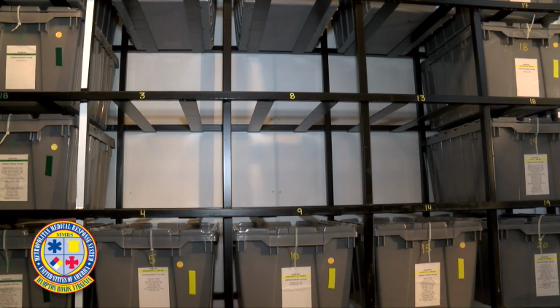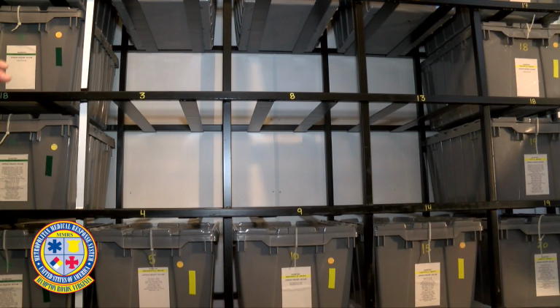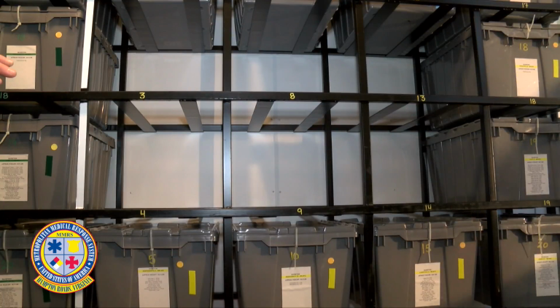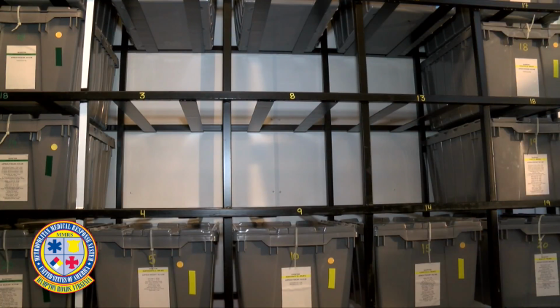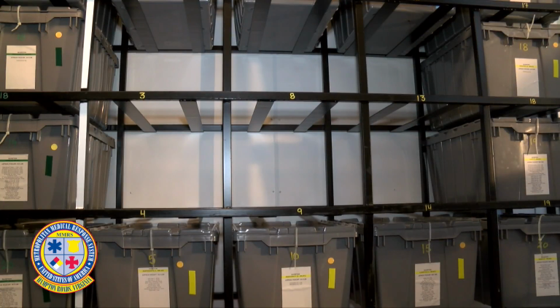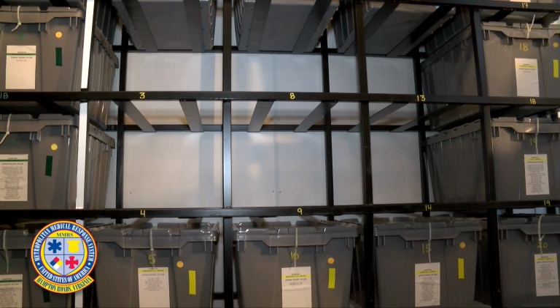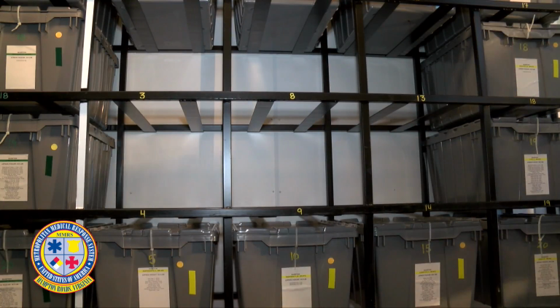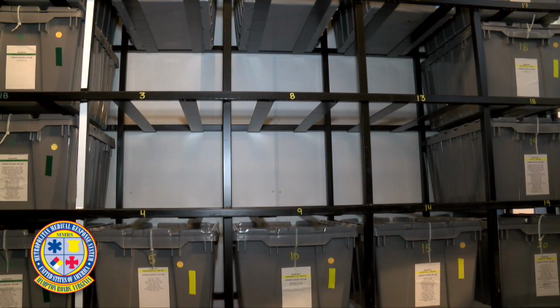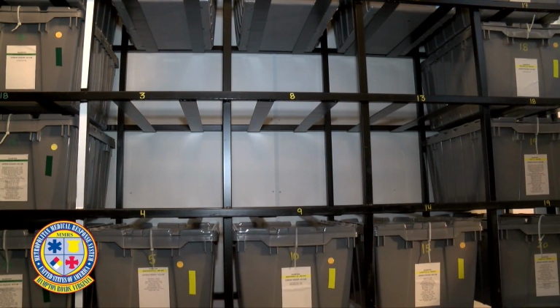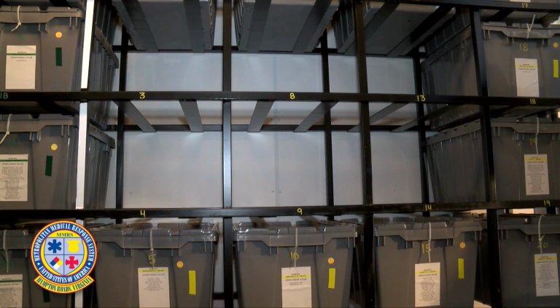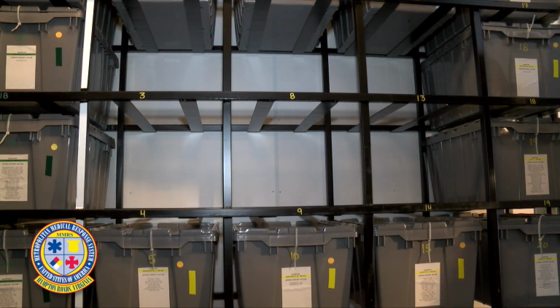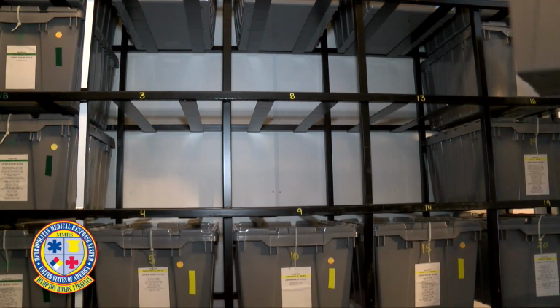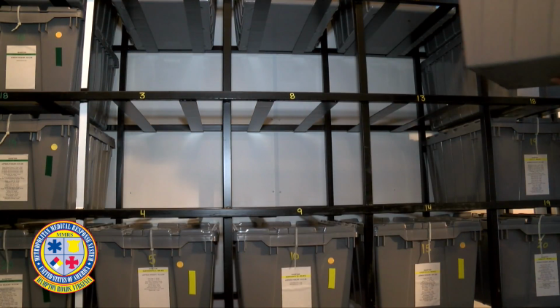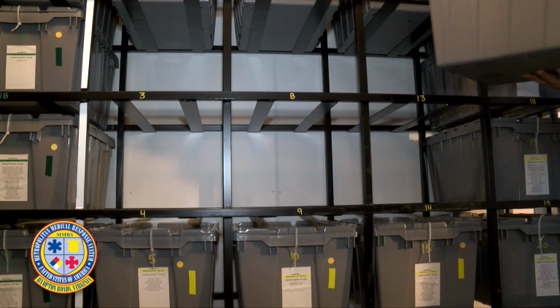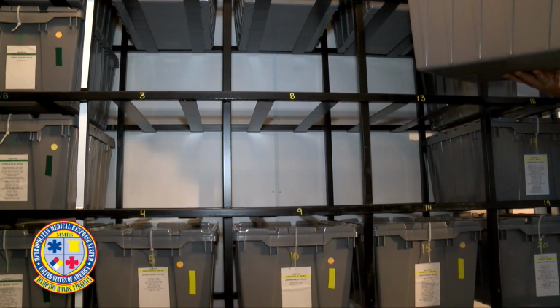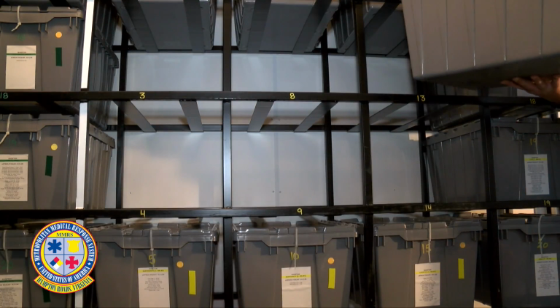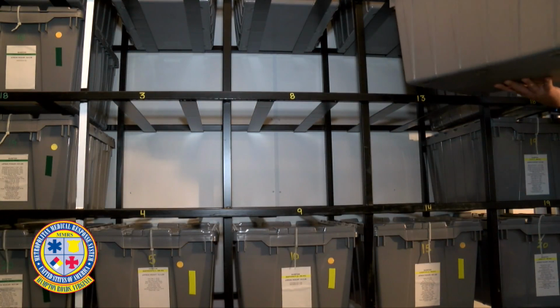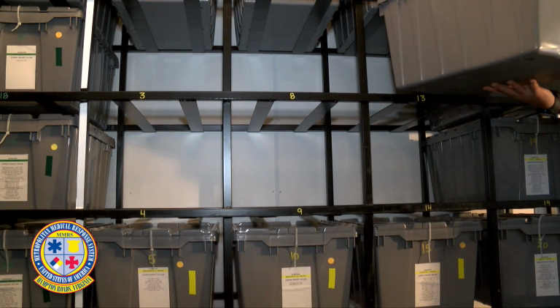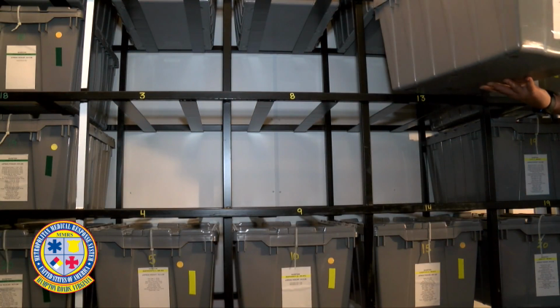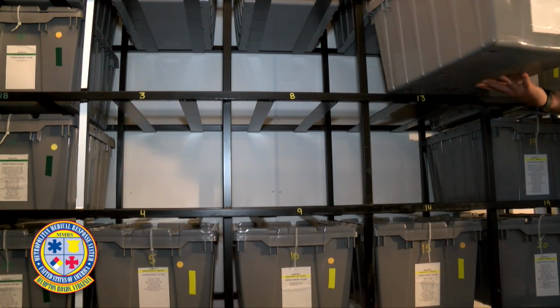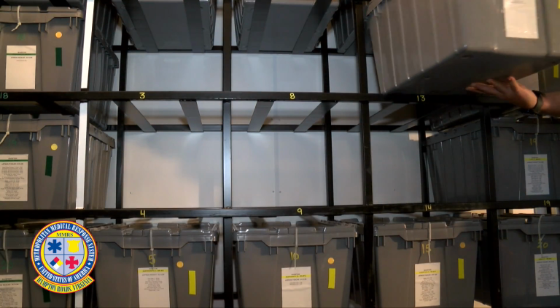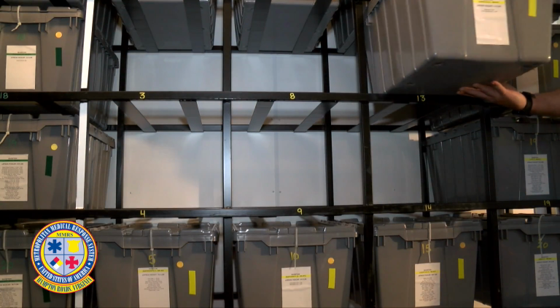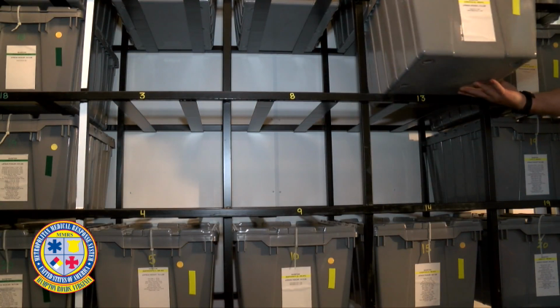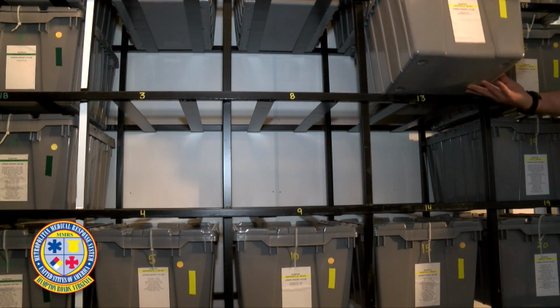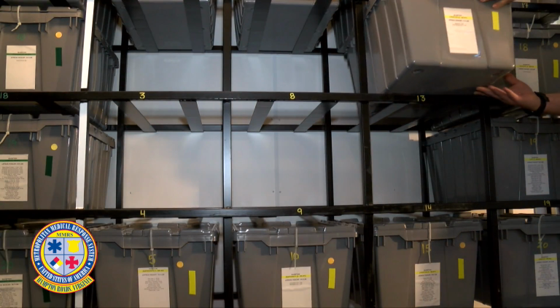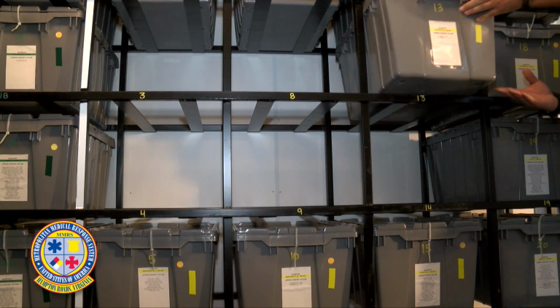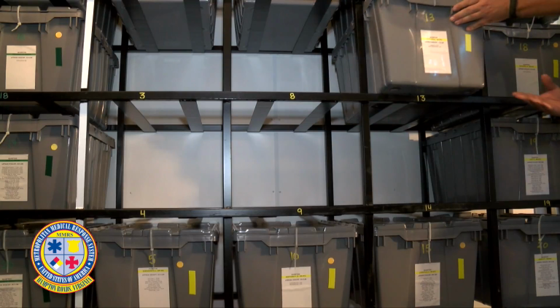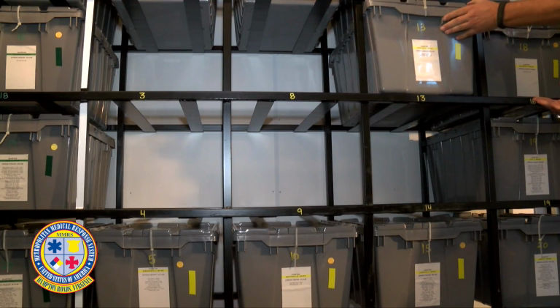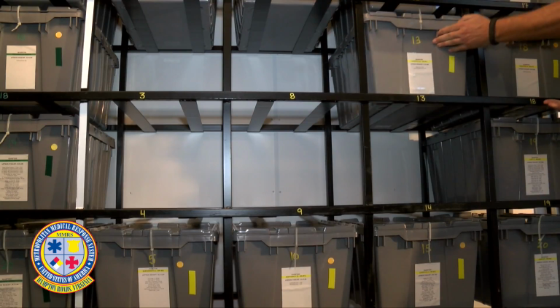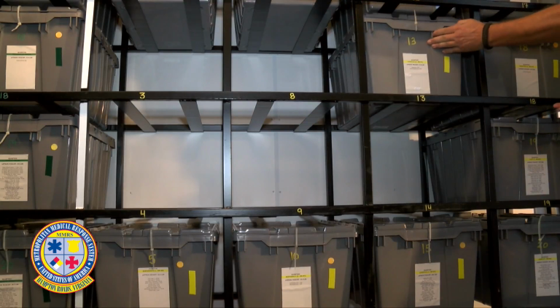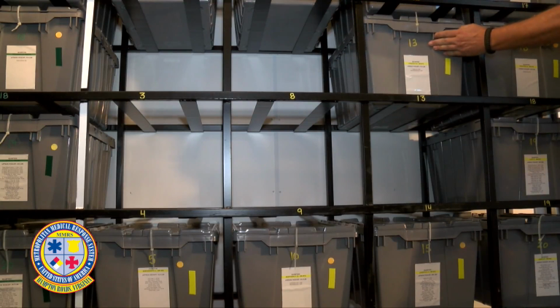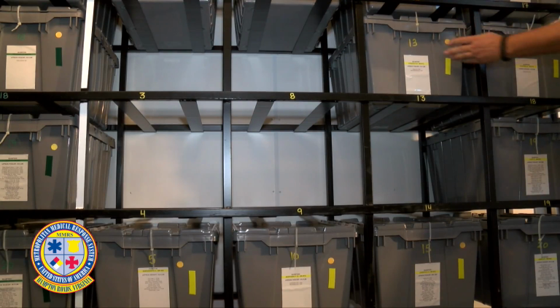Starting with the gray bins with medical supplies, they should be placed in their respective color and number slot.